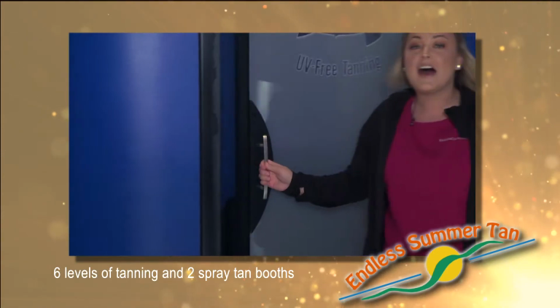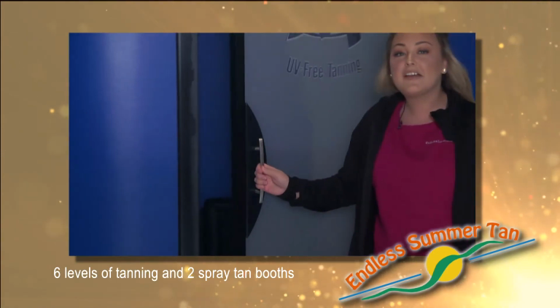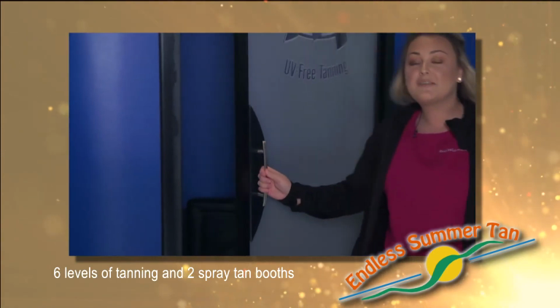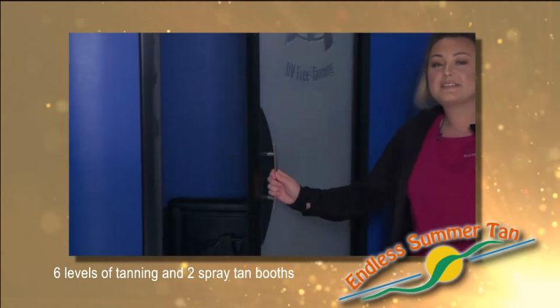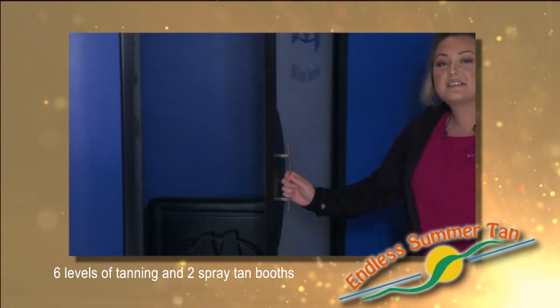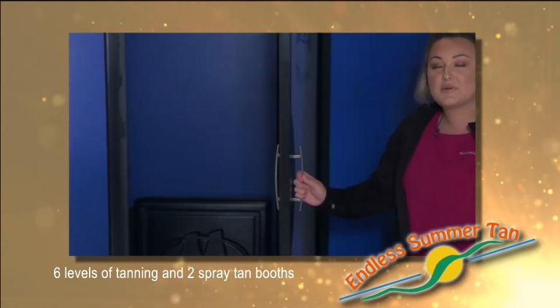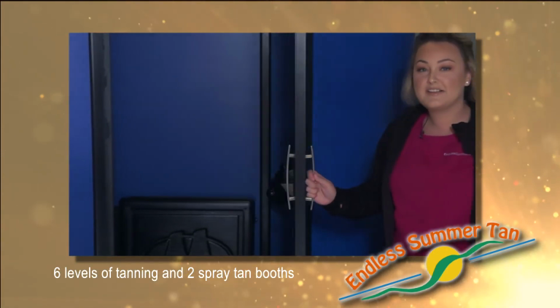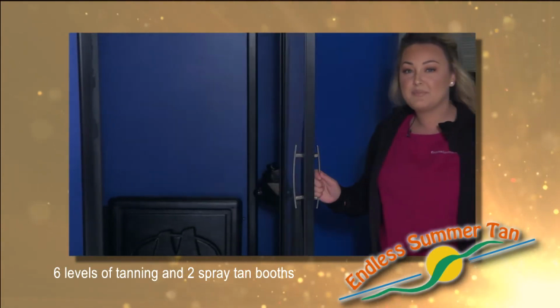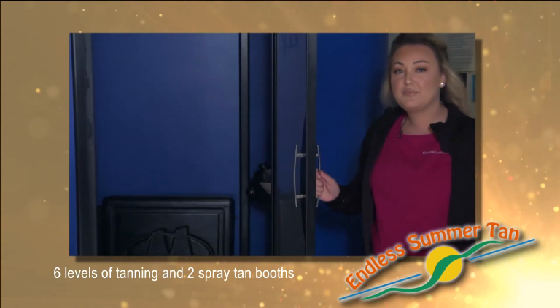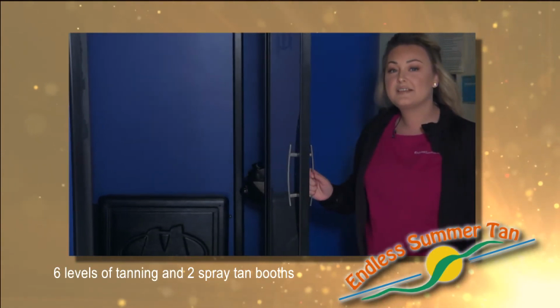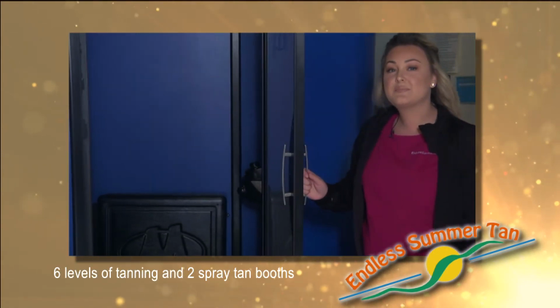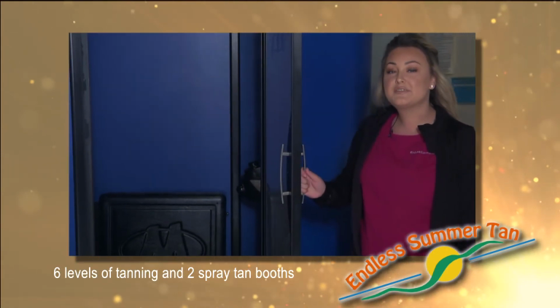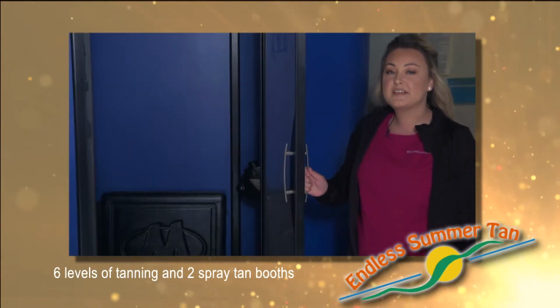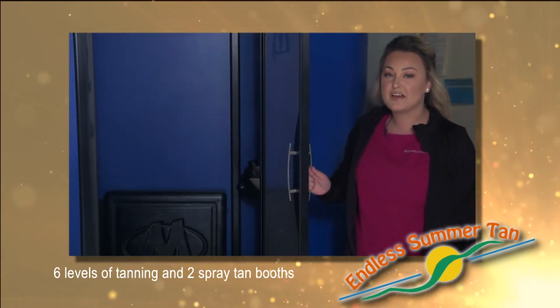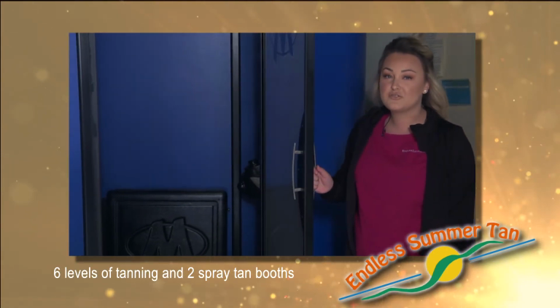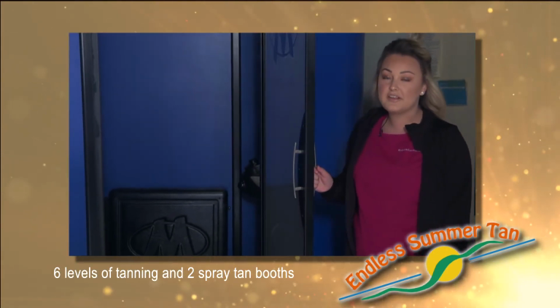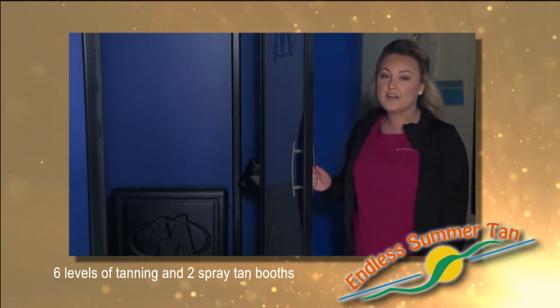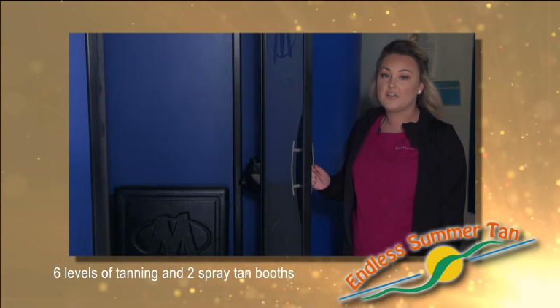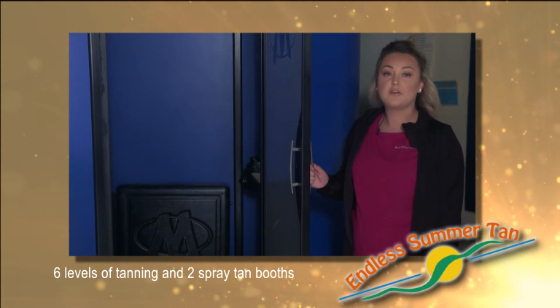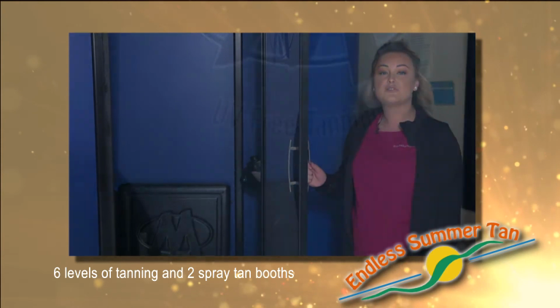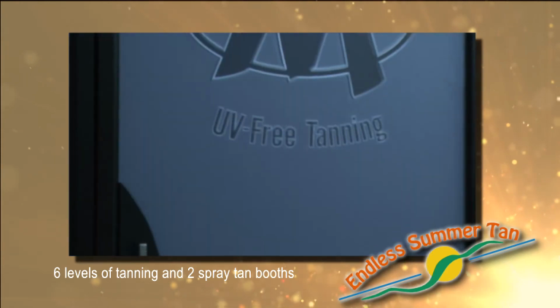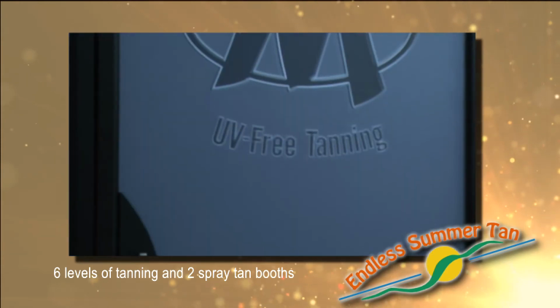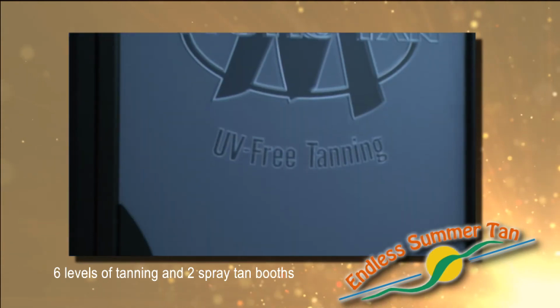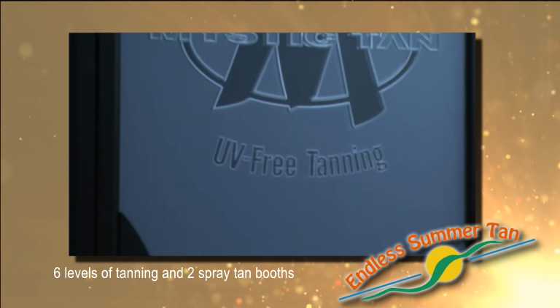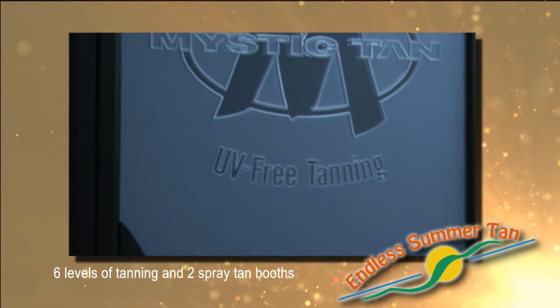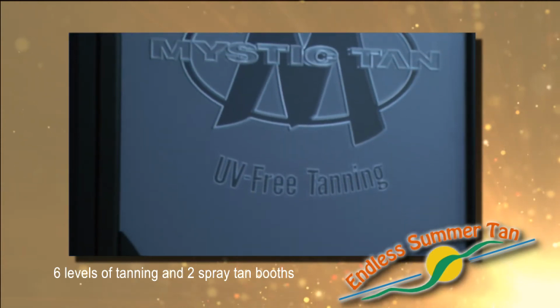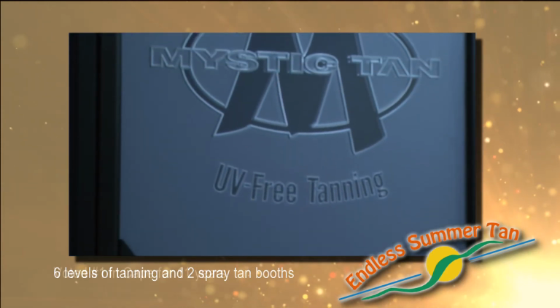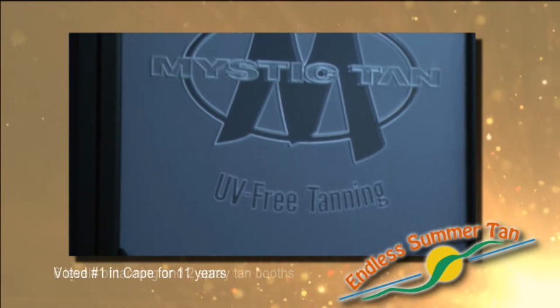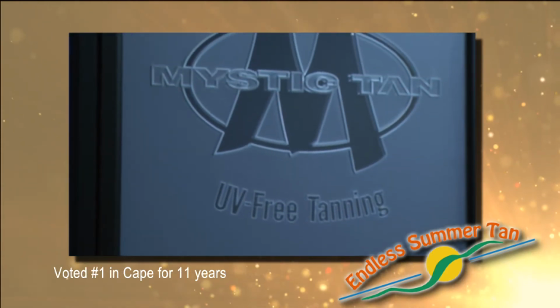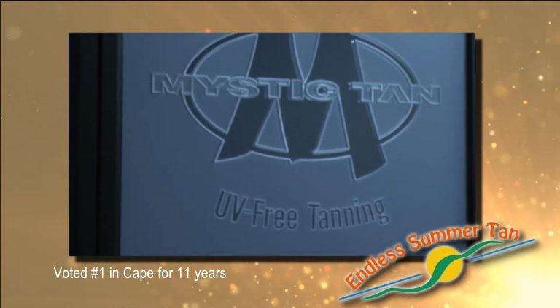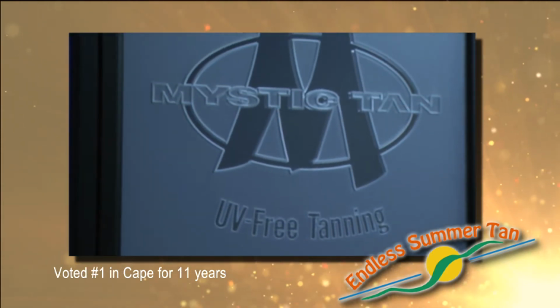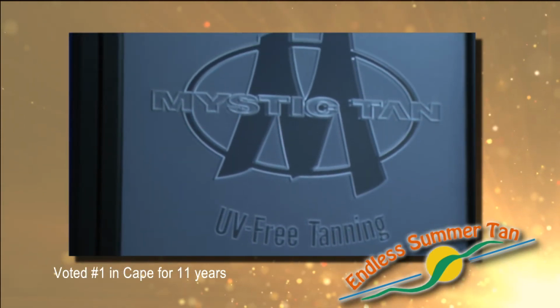I like the Mystic spray tan booth because it produces a natural looking color and total privacy, and we have two booths for no waiting.